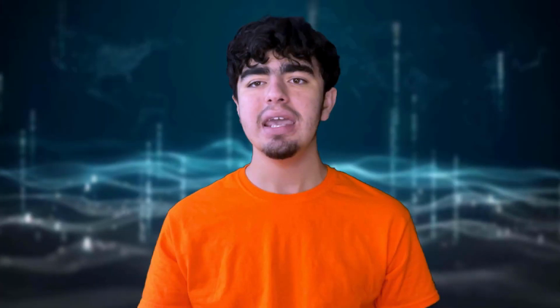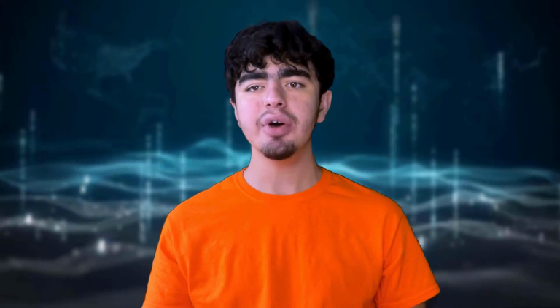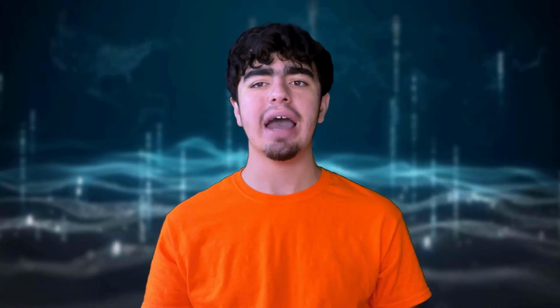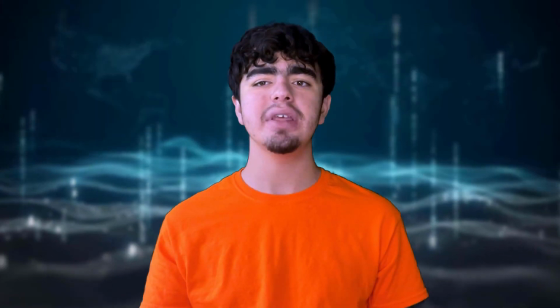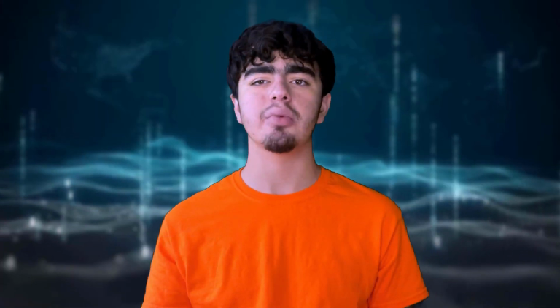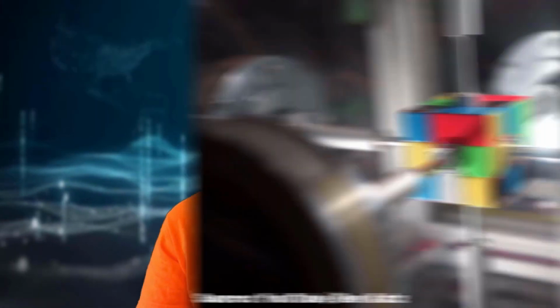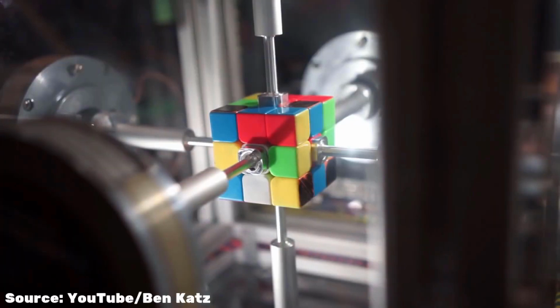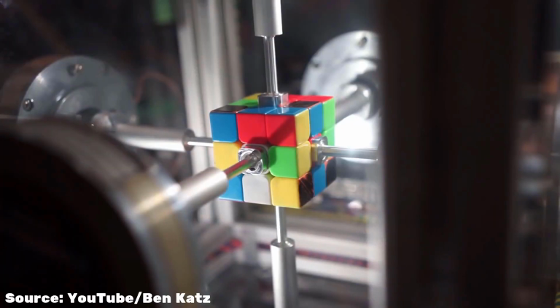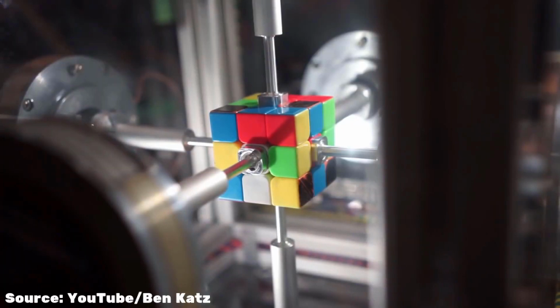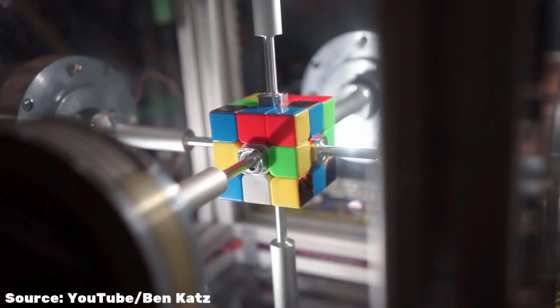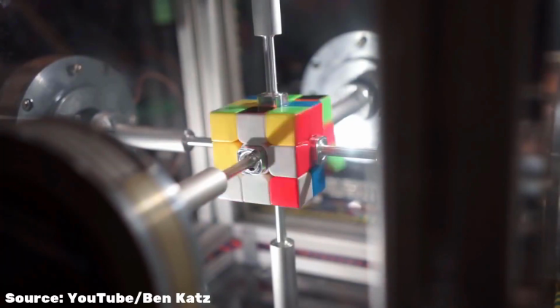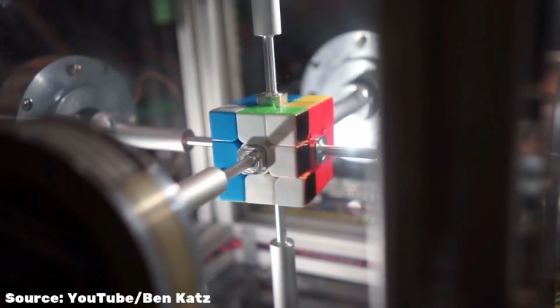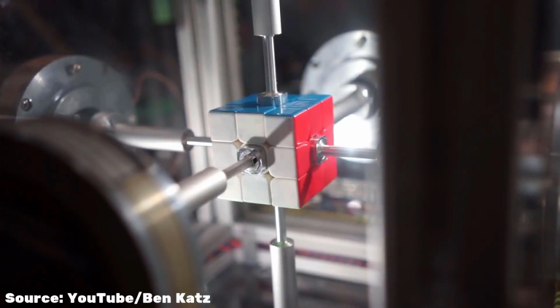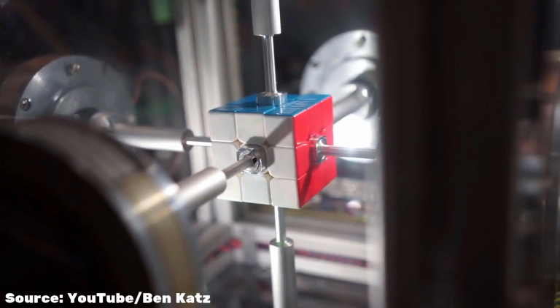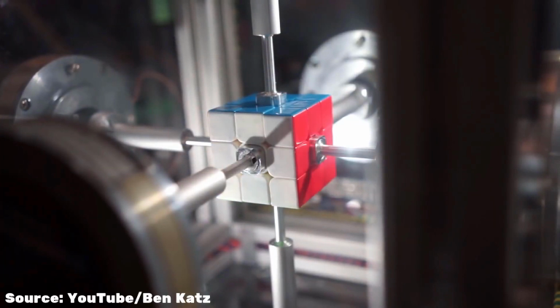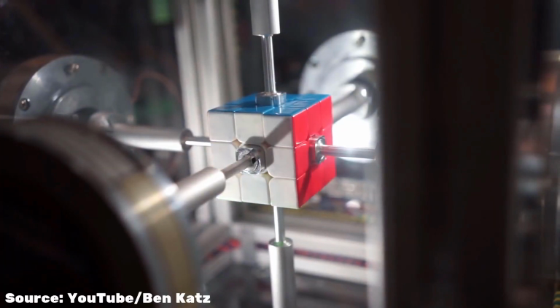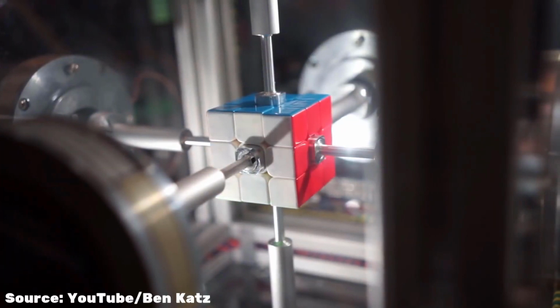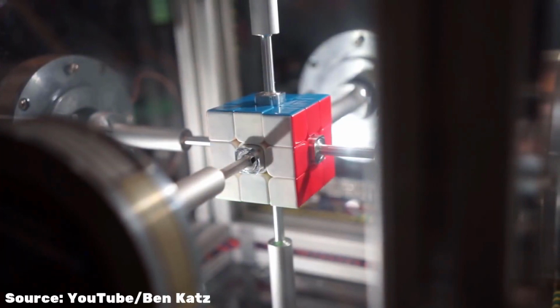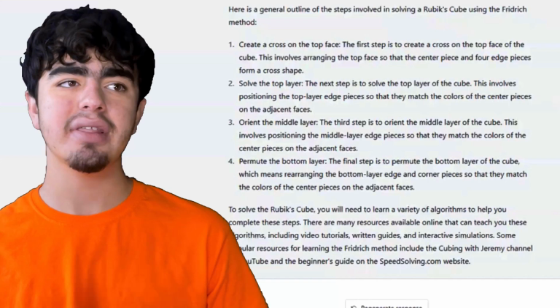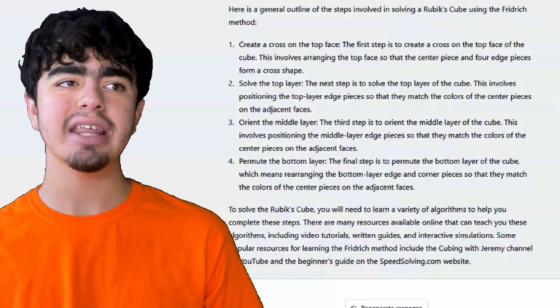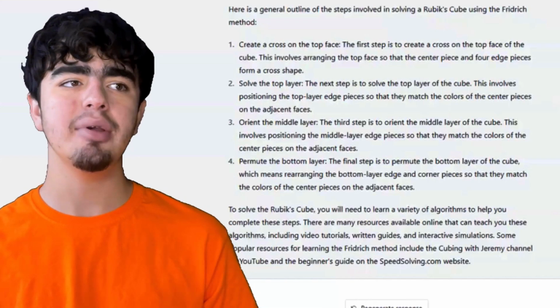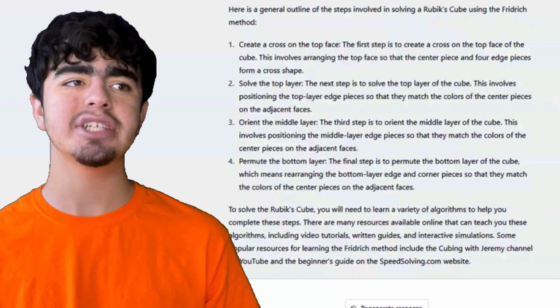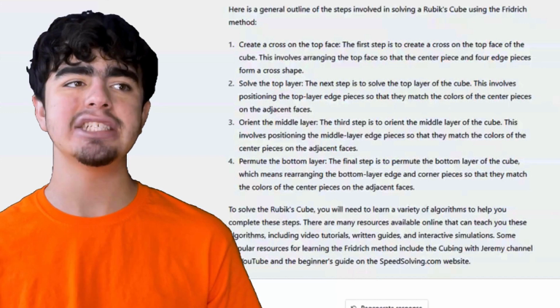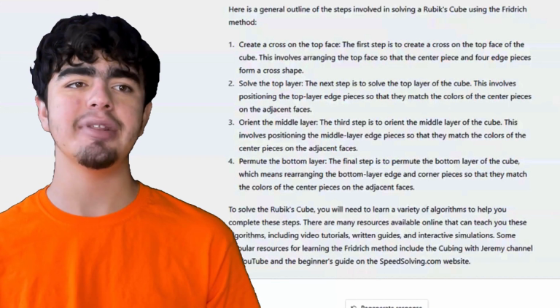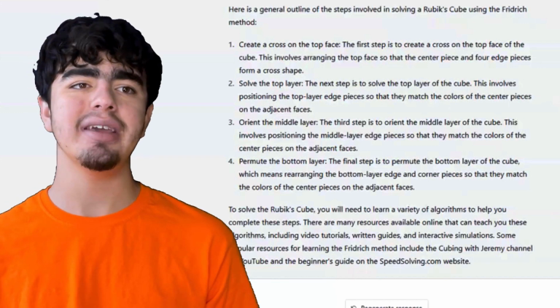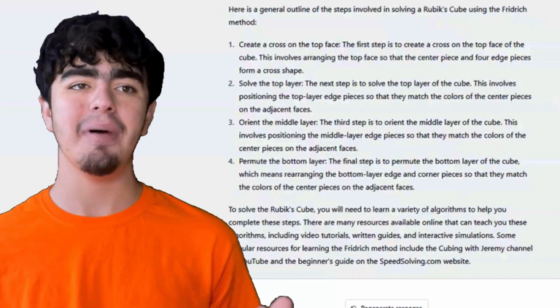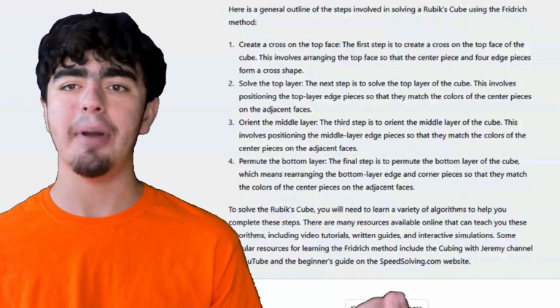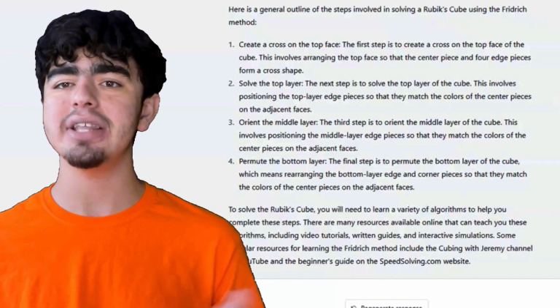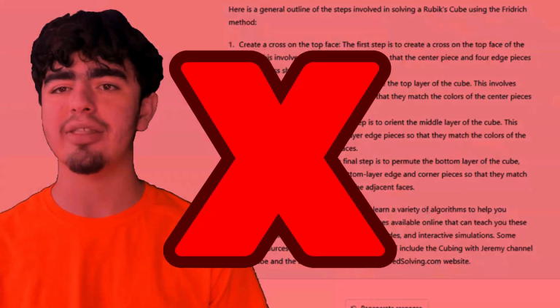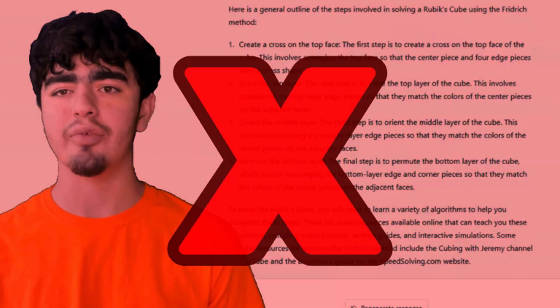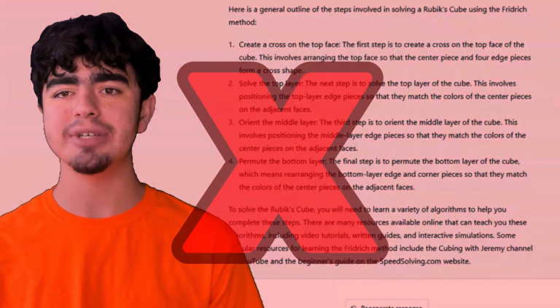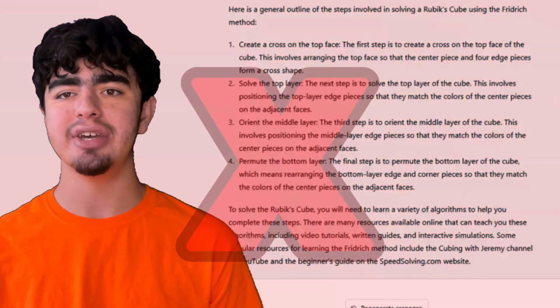Even though we've seen robots that can solve the cube in like 0.3 seconds, this site I'm using — ChatGPT — apparently can't solve a Rubik's Cube. But no worries, this is only the first of 10 cubing questions I'm going to be asking.